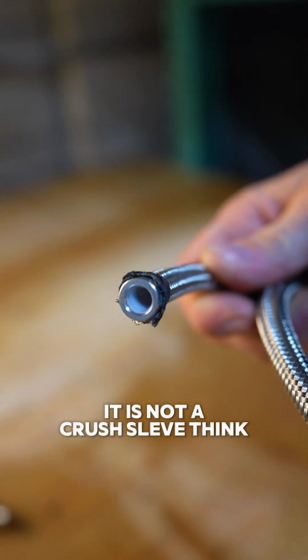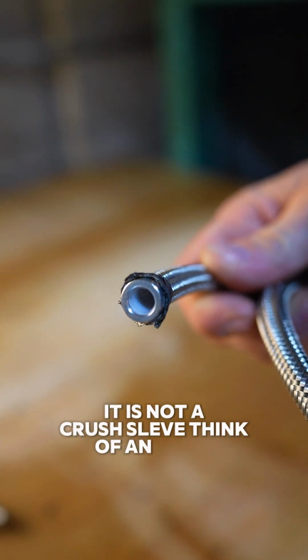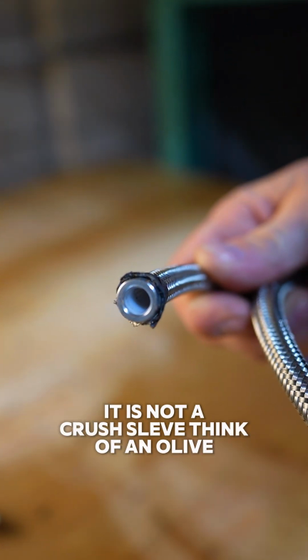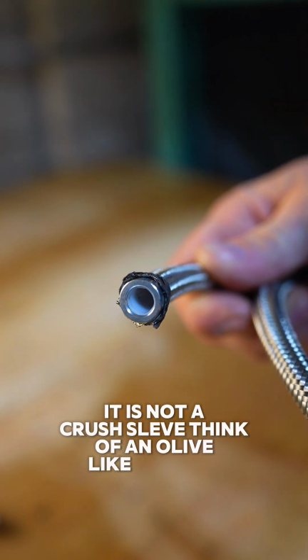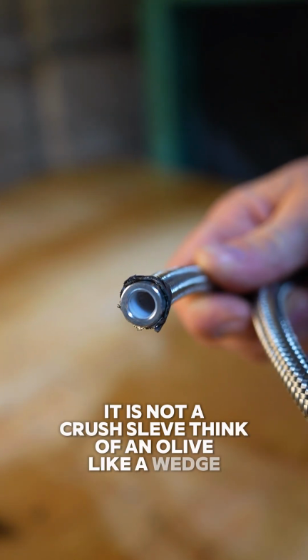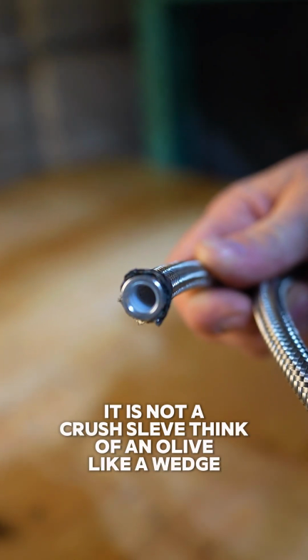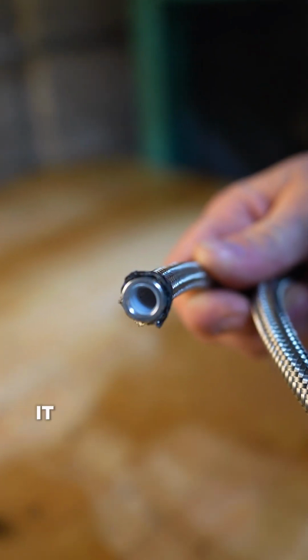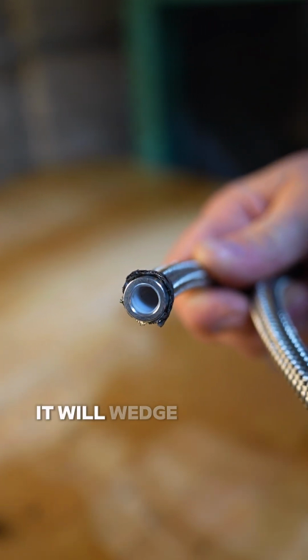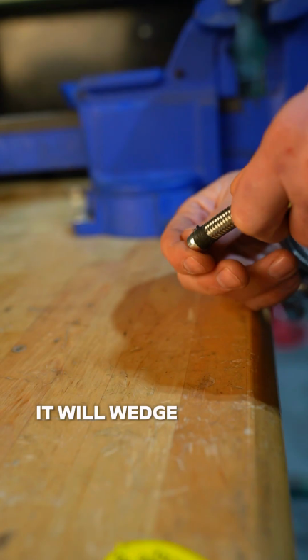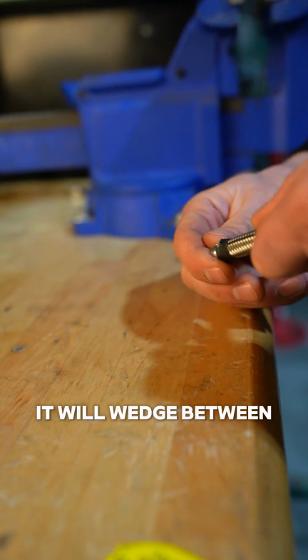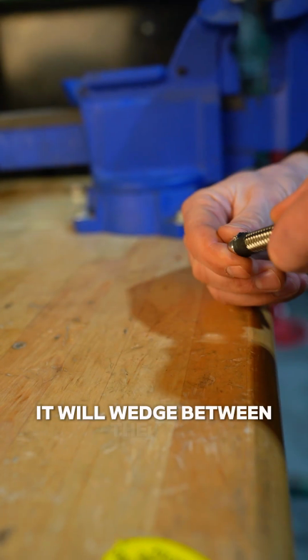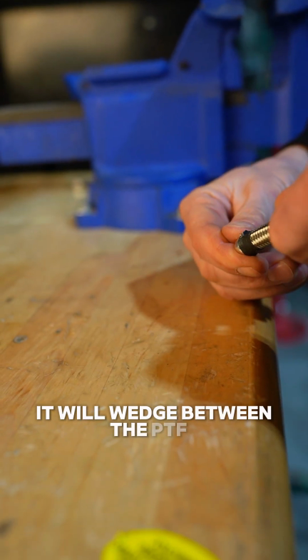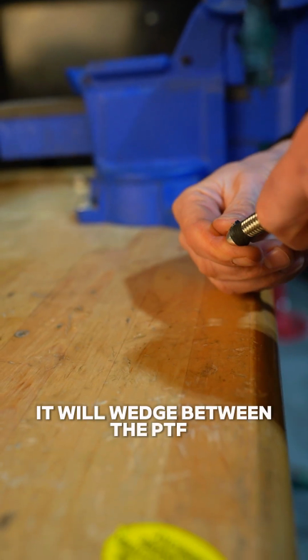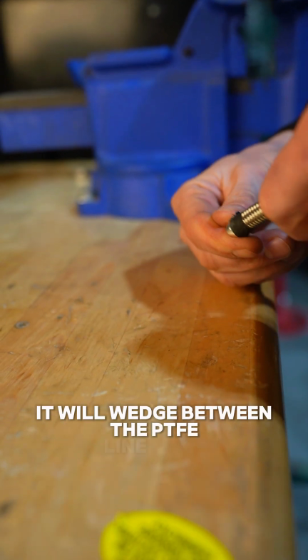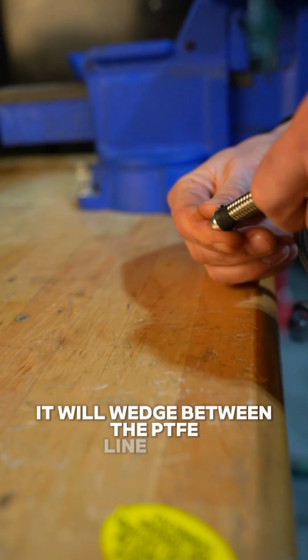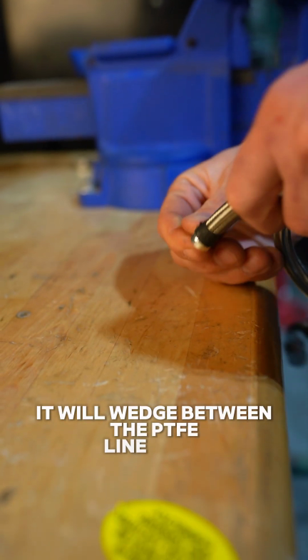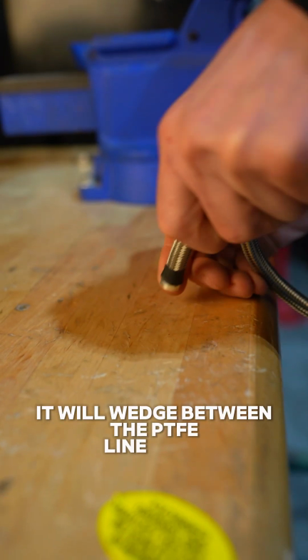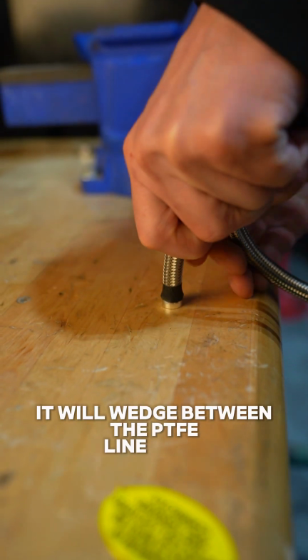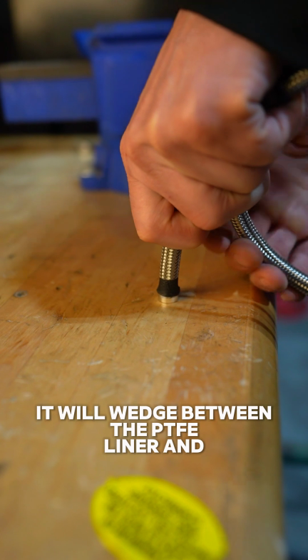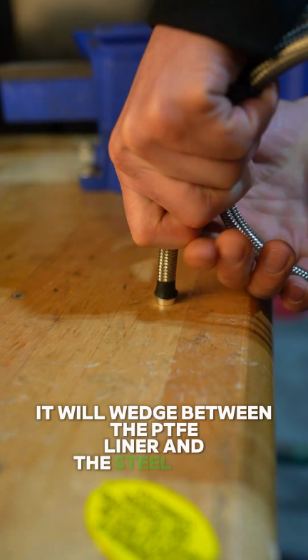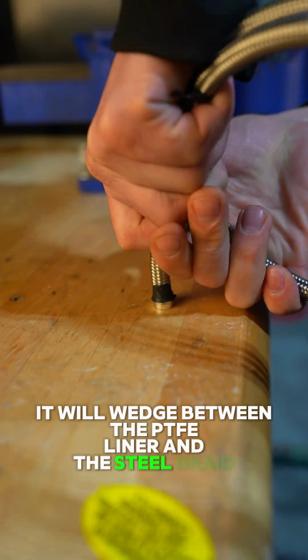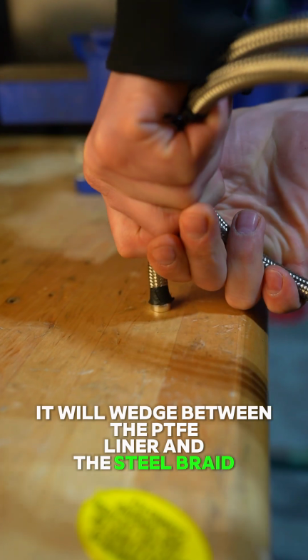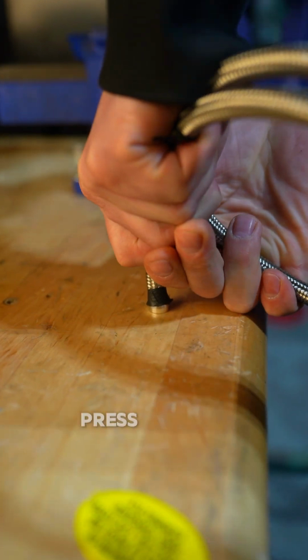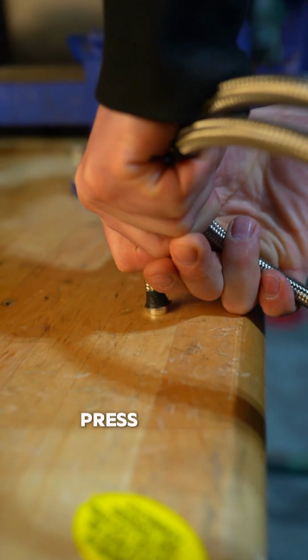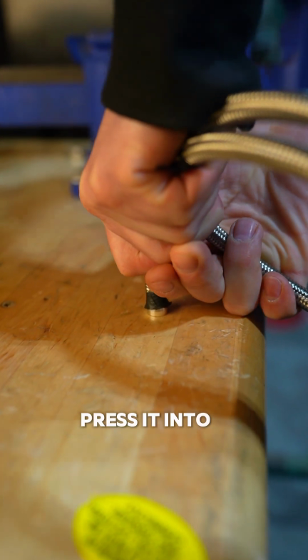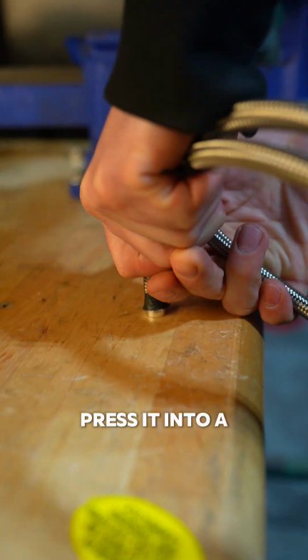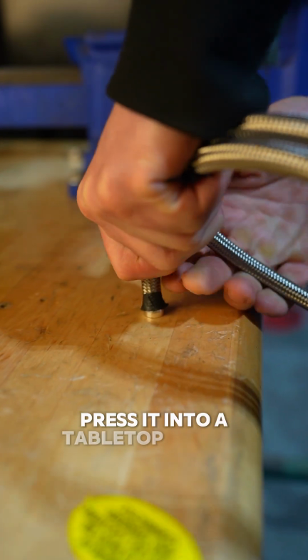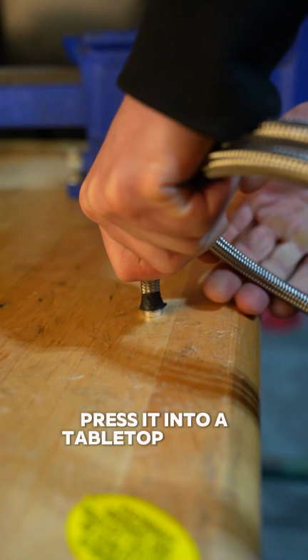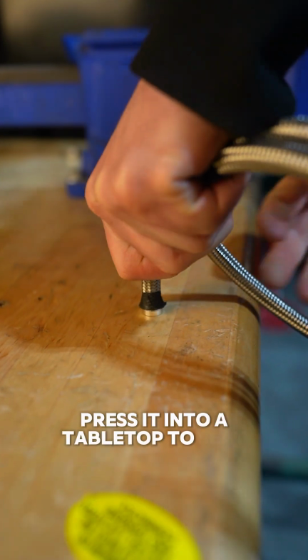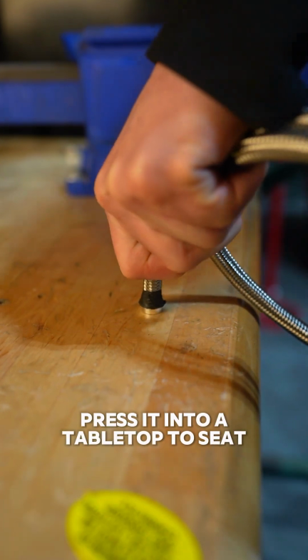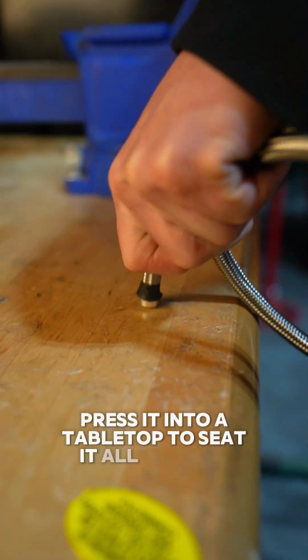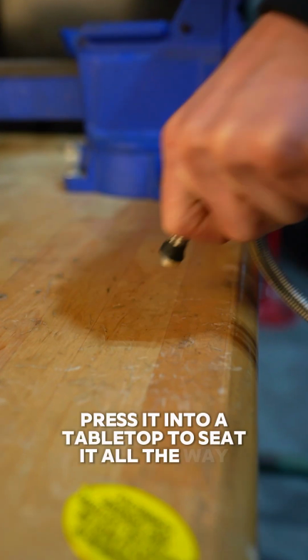Think of an olive like a wedge. It will wedge between the PTFE liner and the steel braid. Press it into a tabletop to seat it all the way.